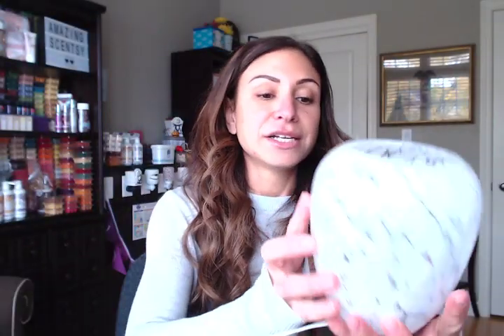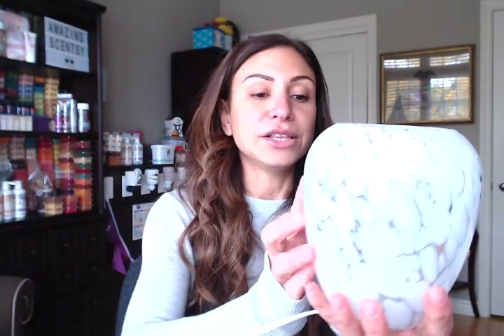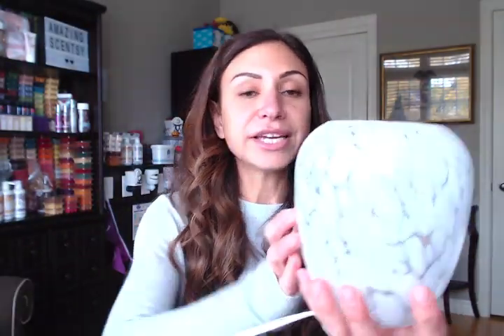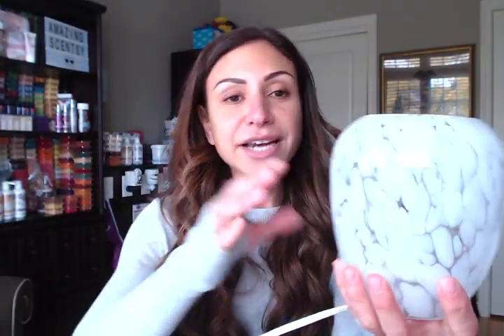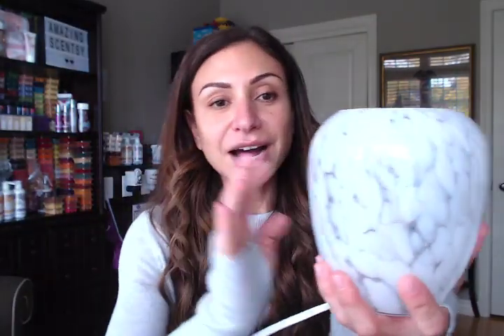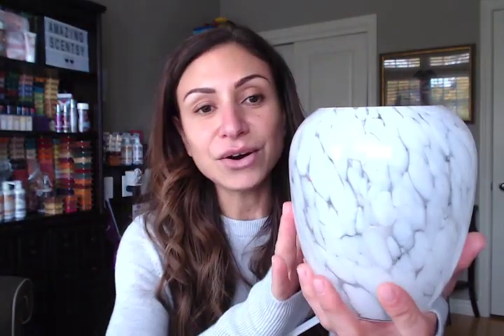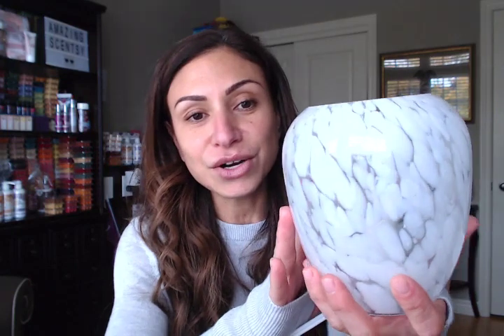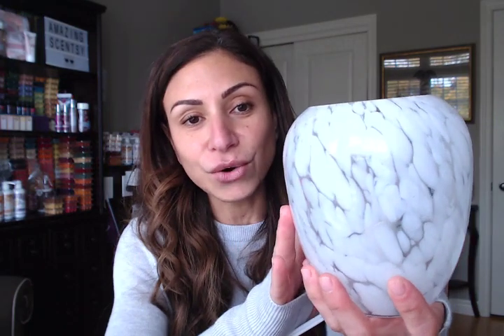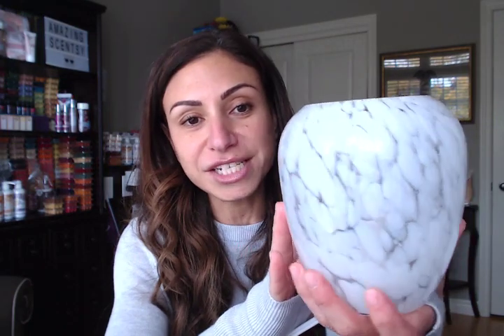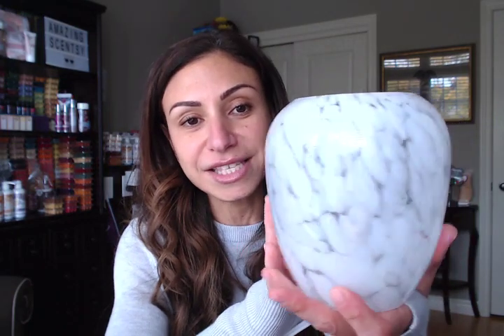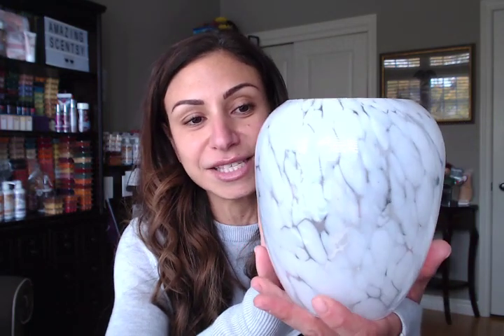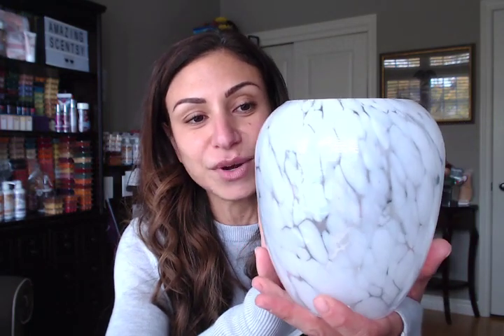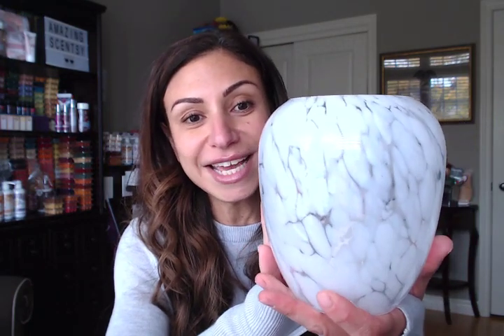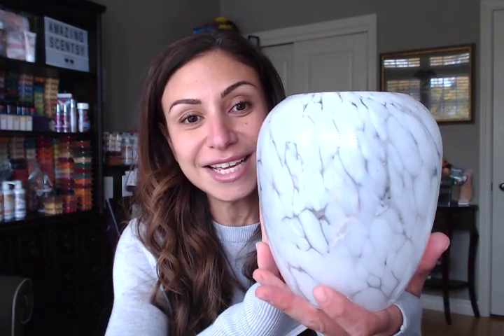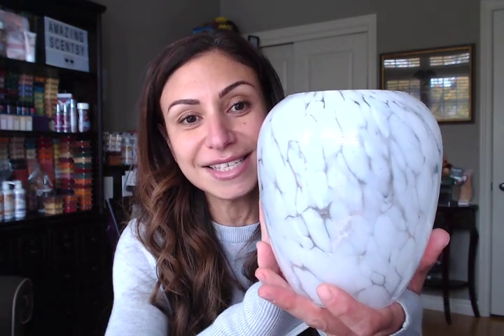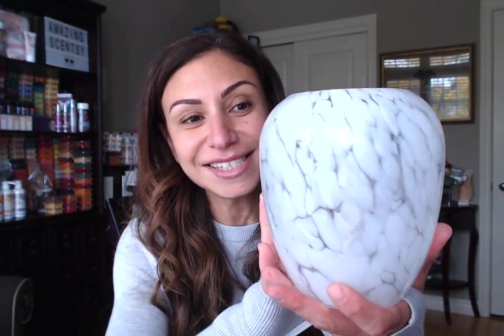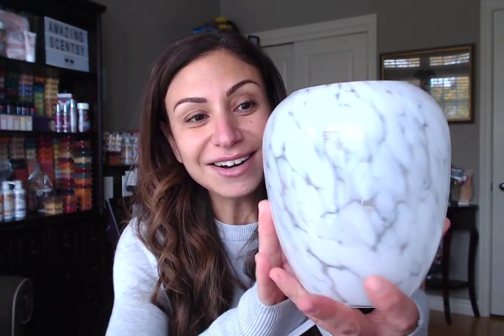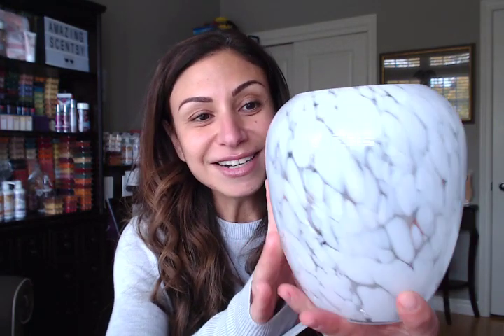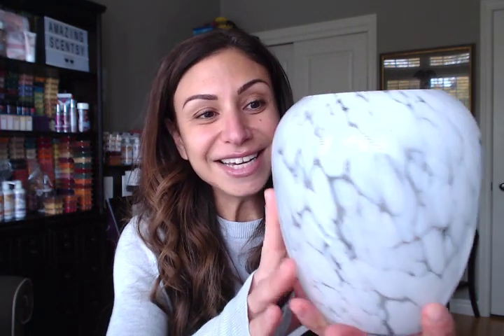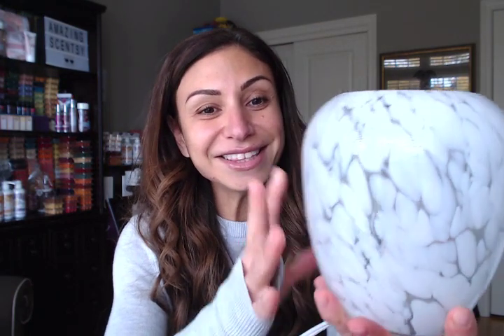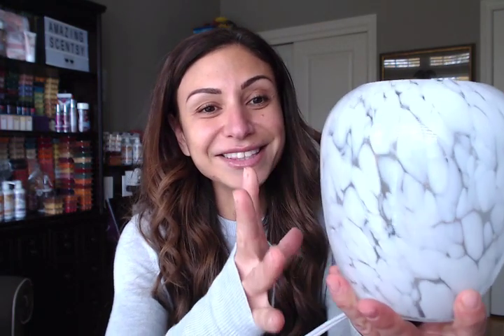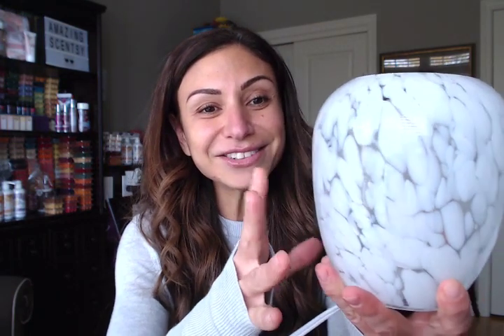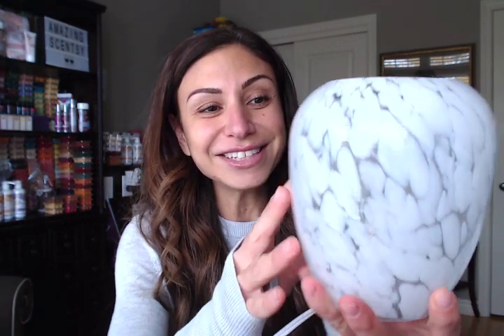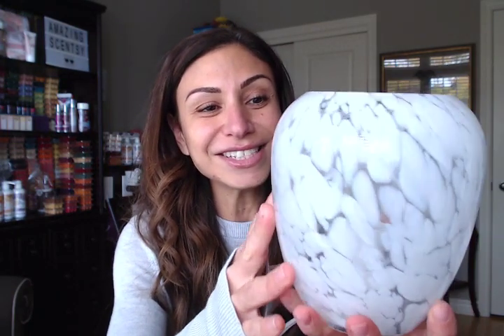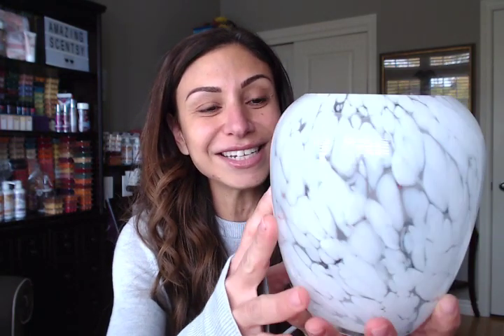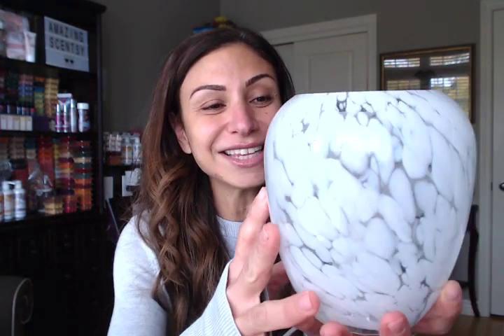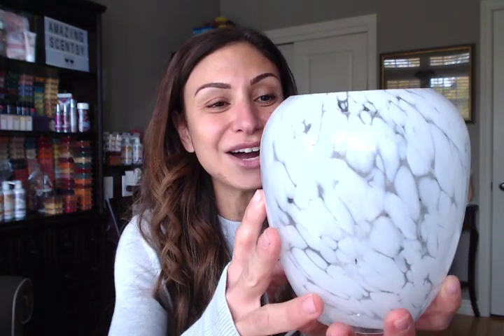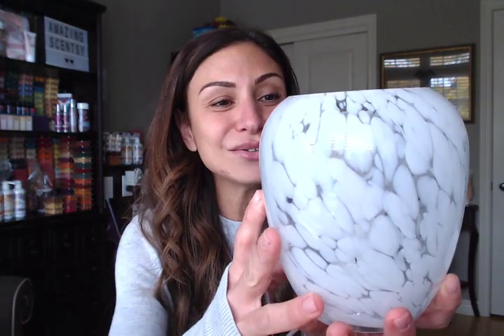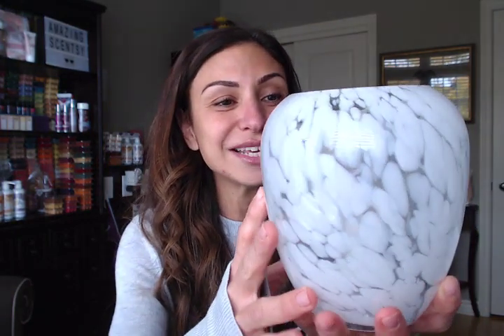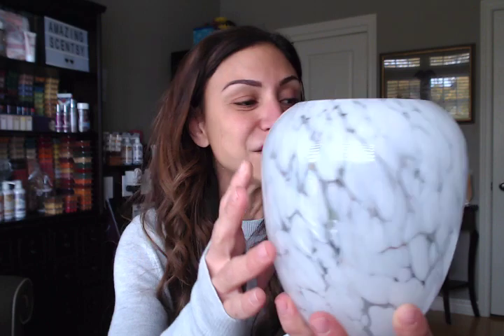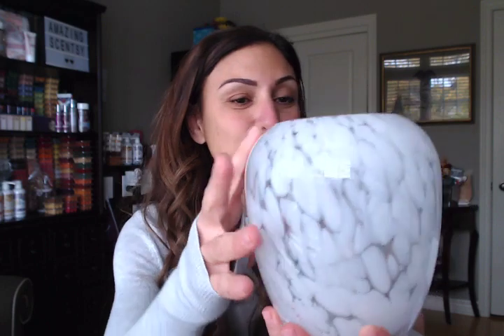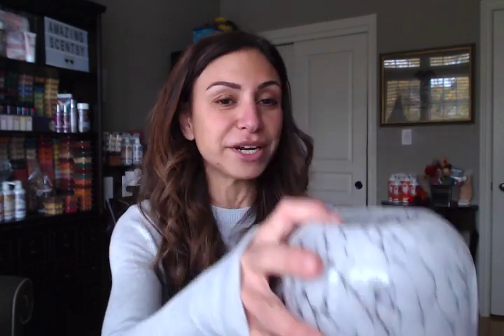Look at how gorgeous this one is. It literally looks like clouds. It is so pretty.